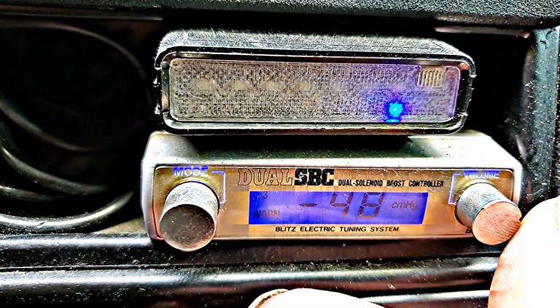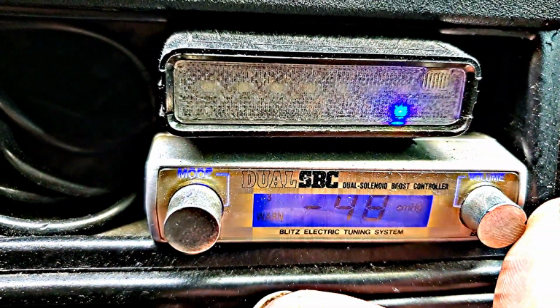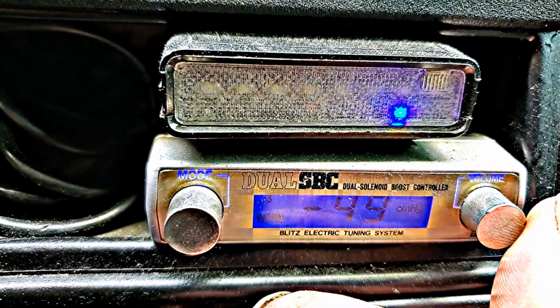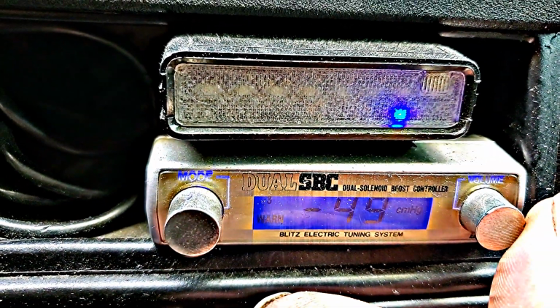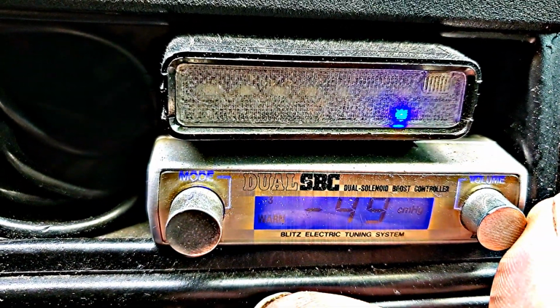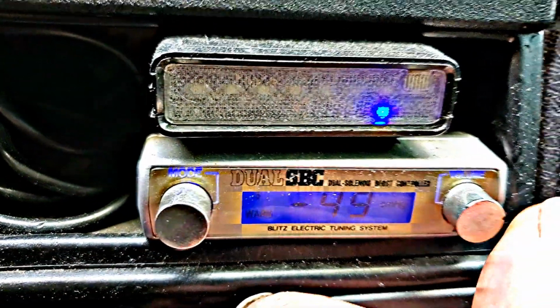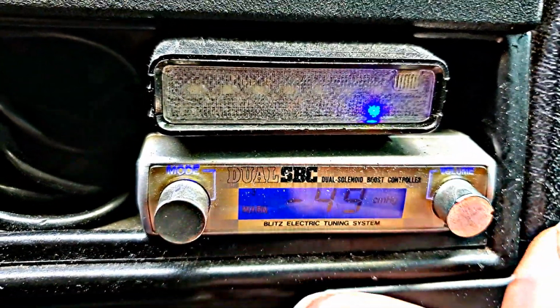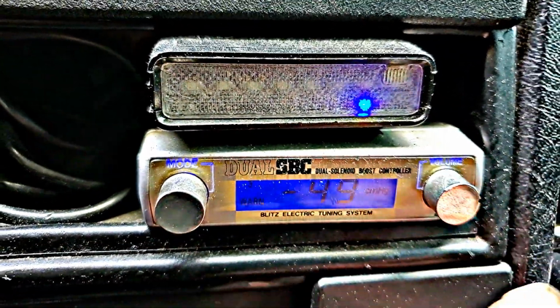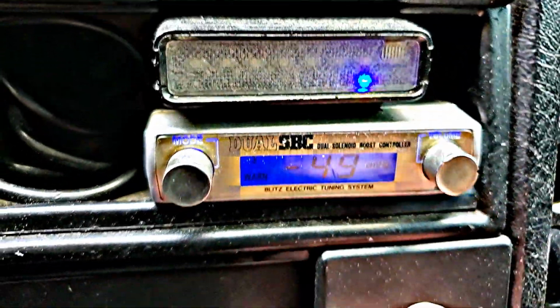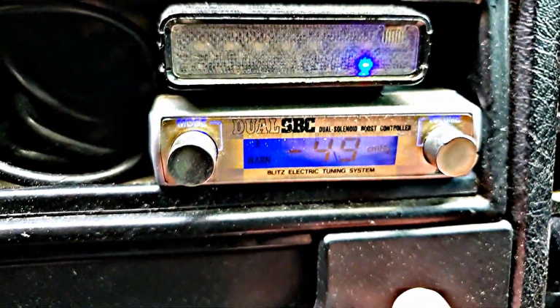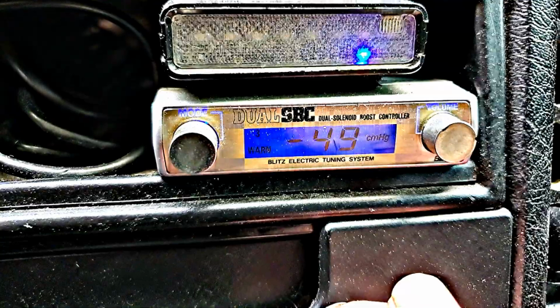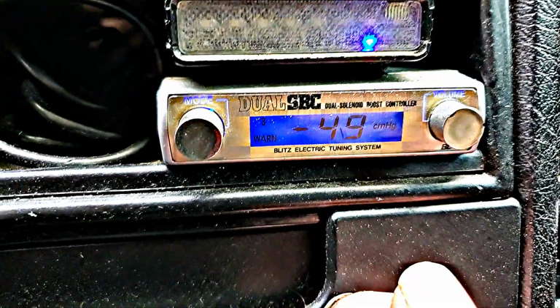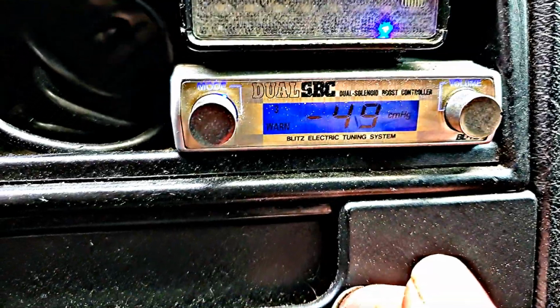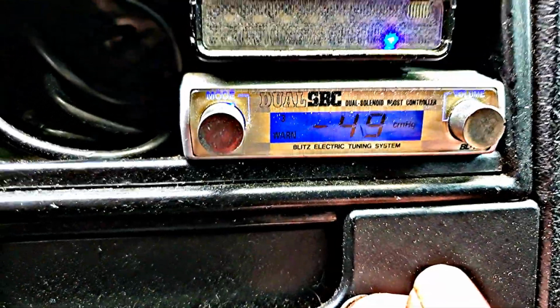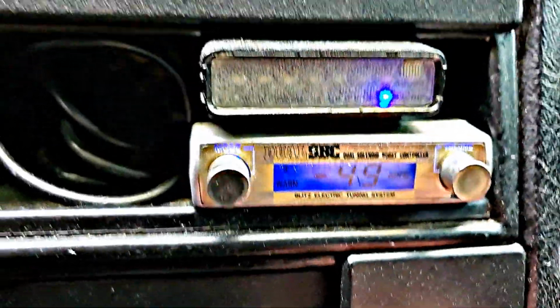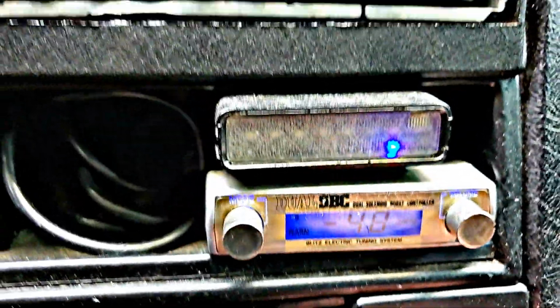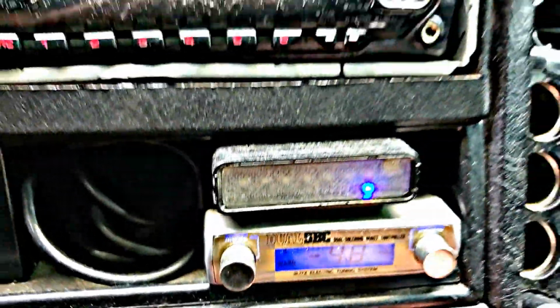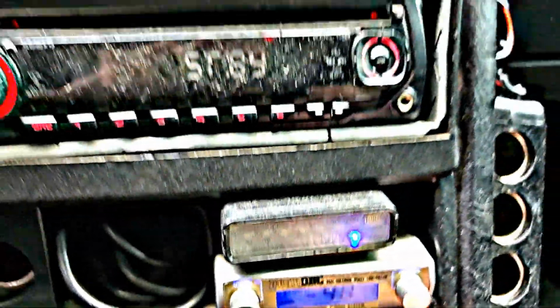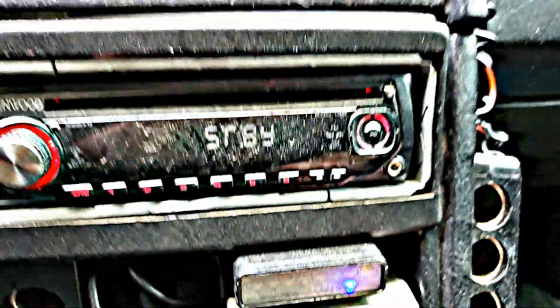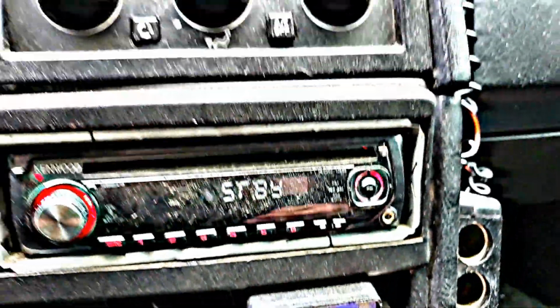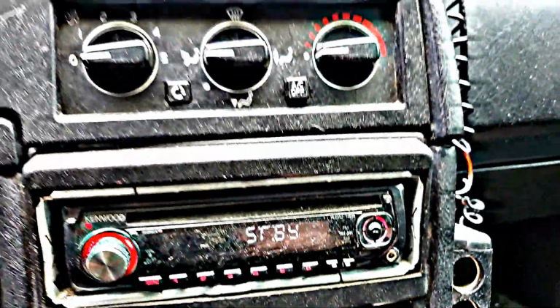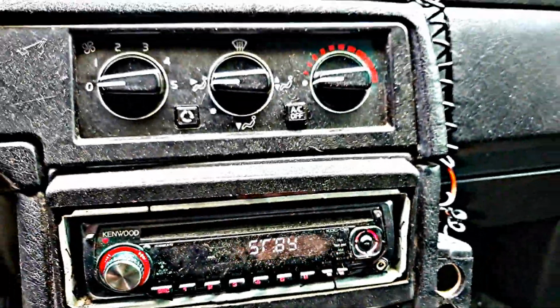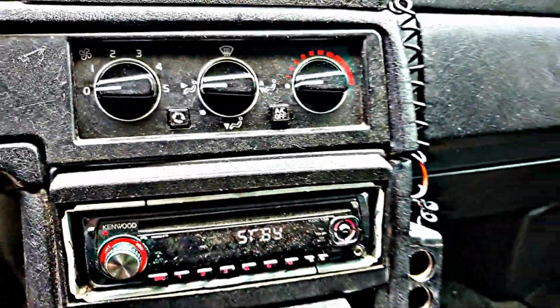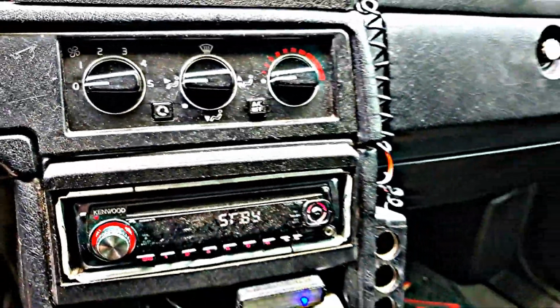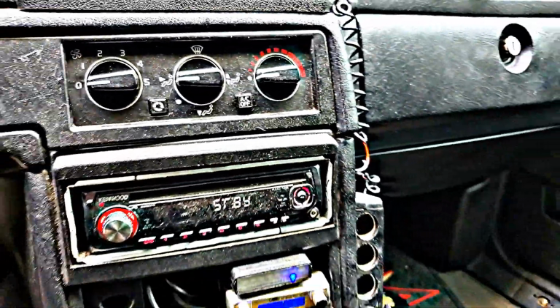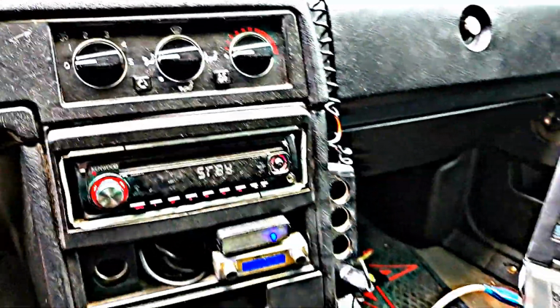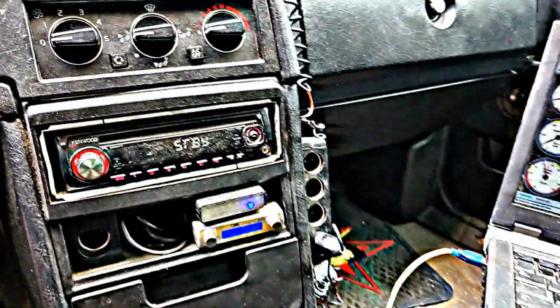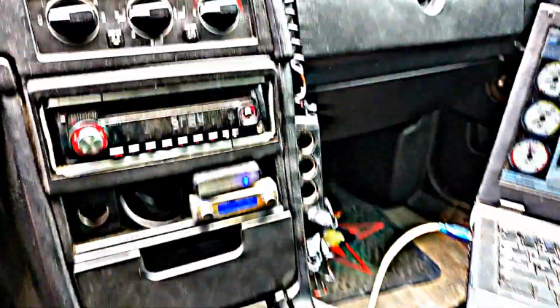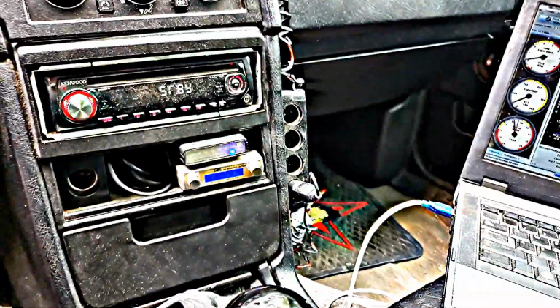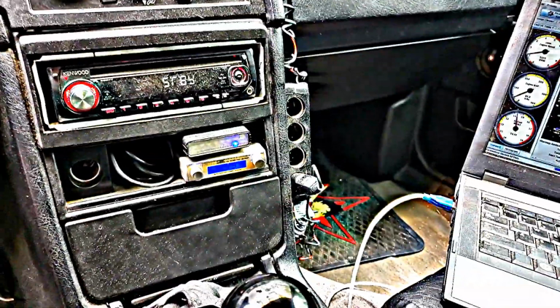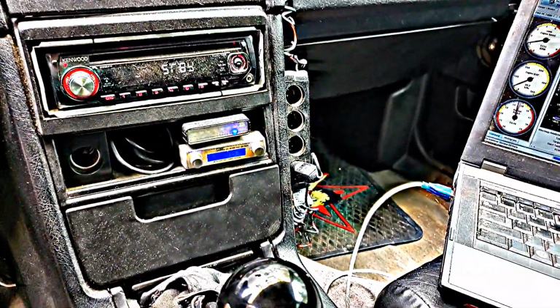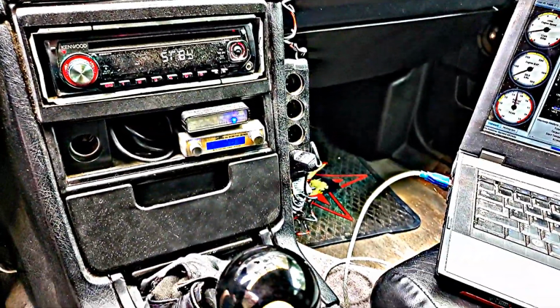This seems to give the quickest spool-up results and the best overall results in boost control. Remember, the gain is only one setting — you can't change the gain setting for all four different boost limits, or all six.